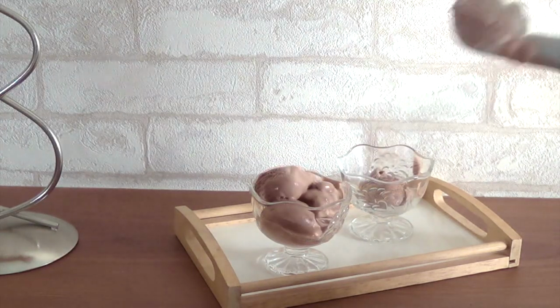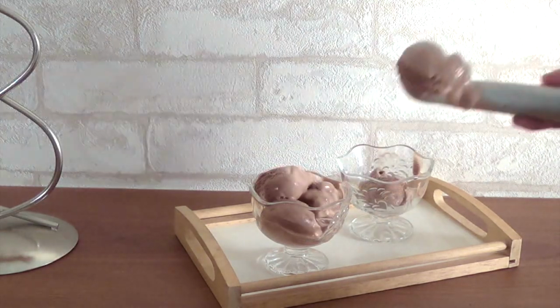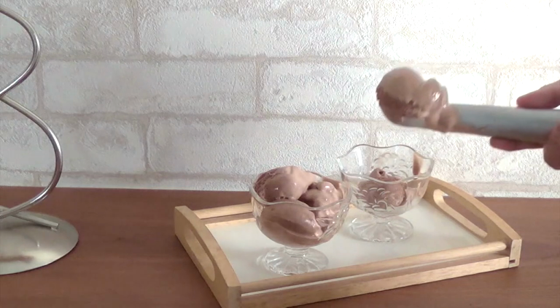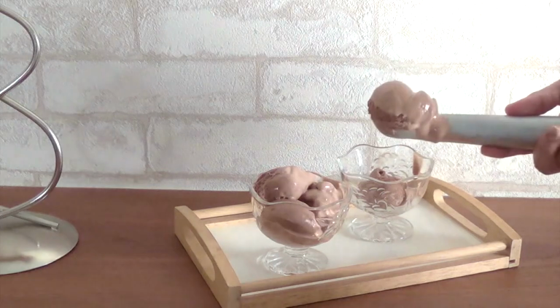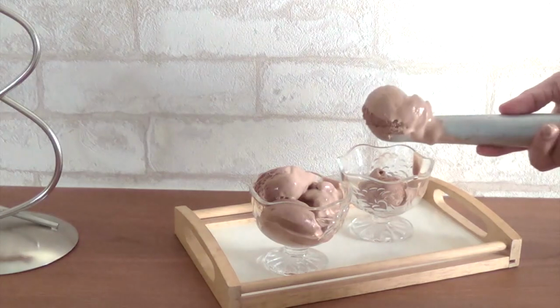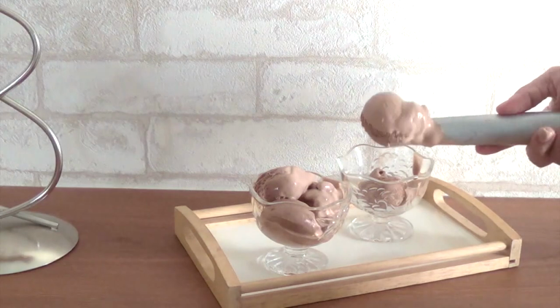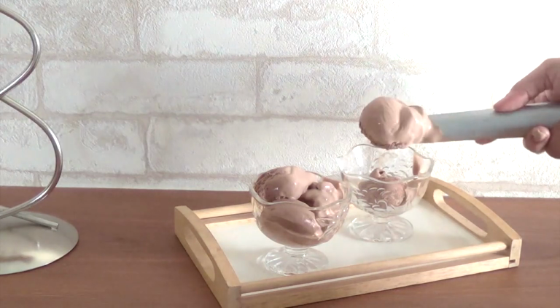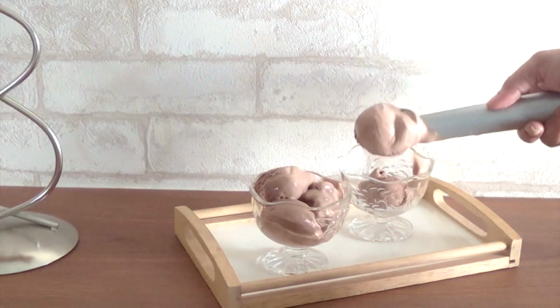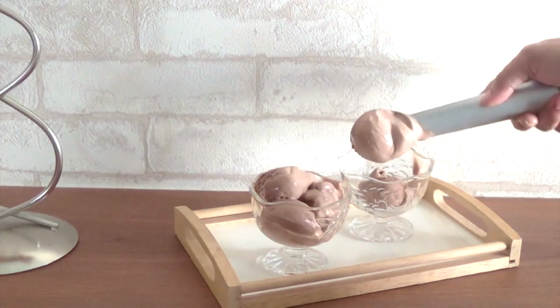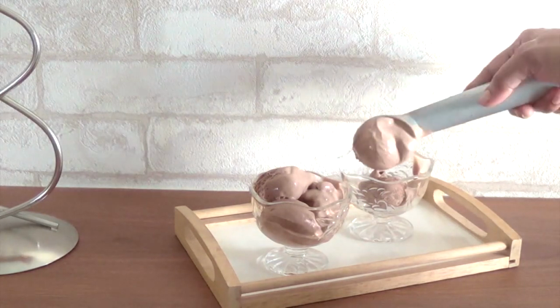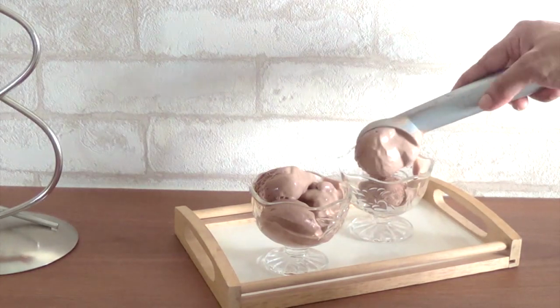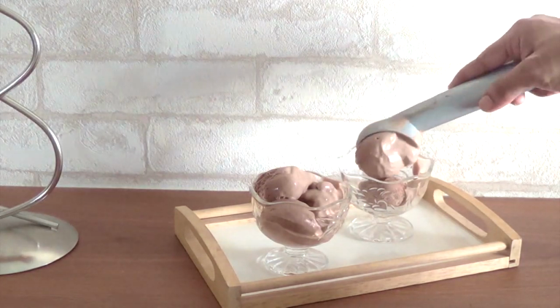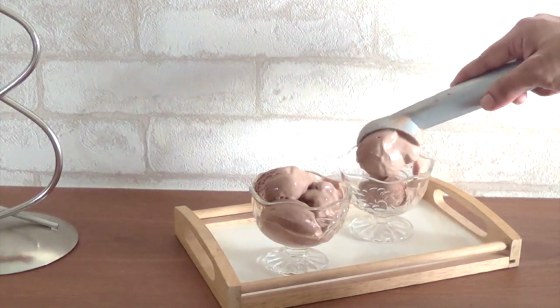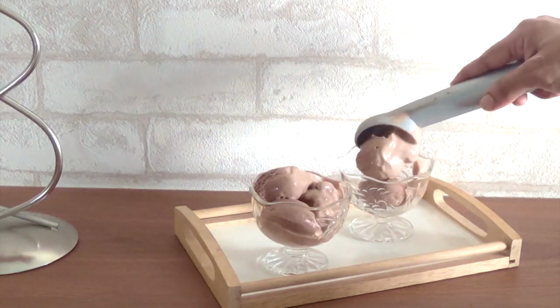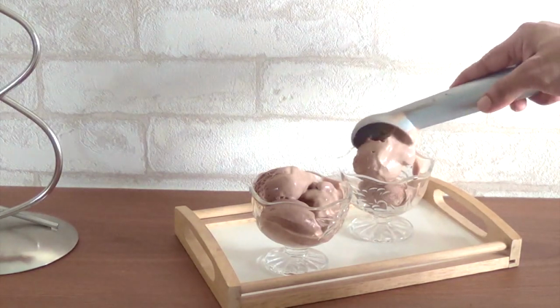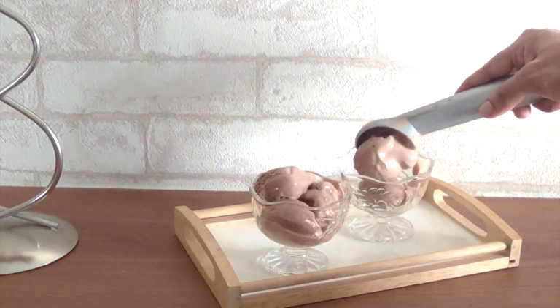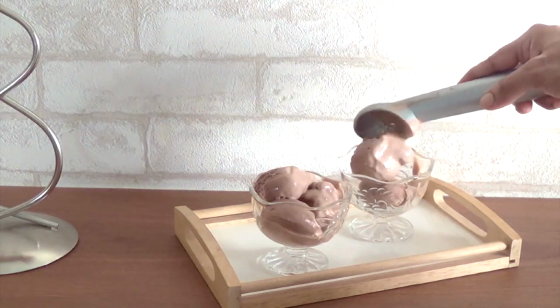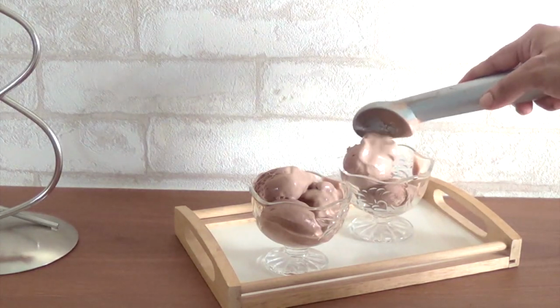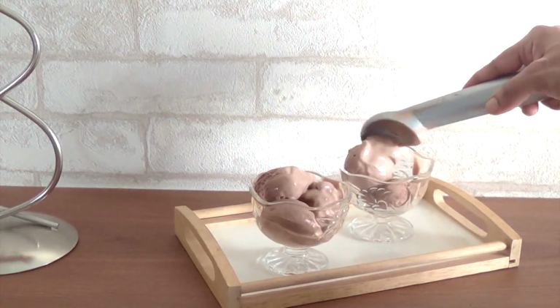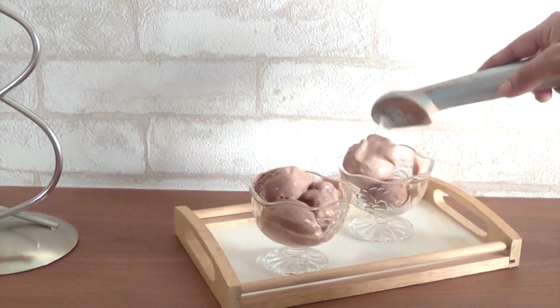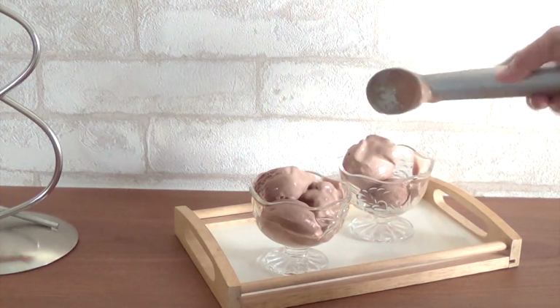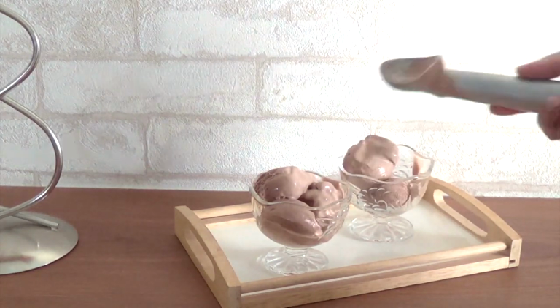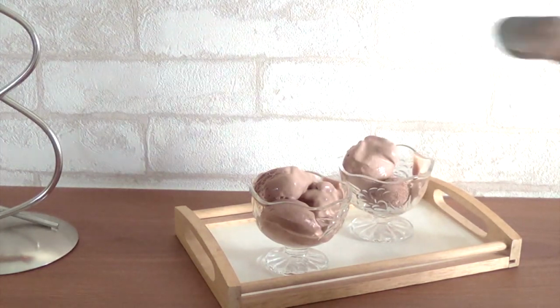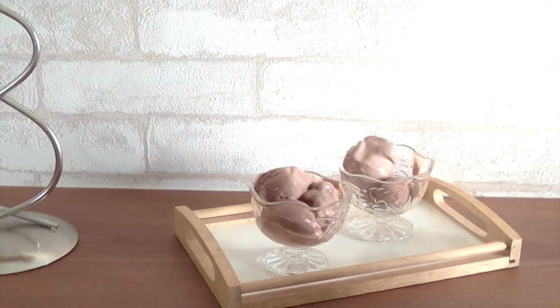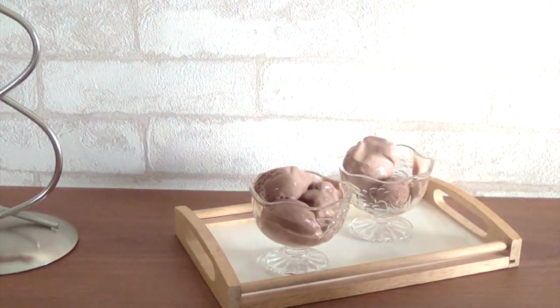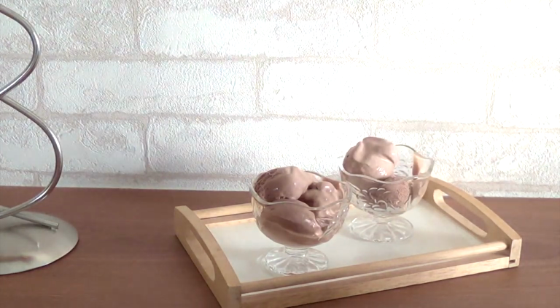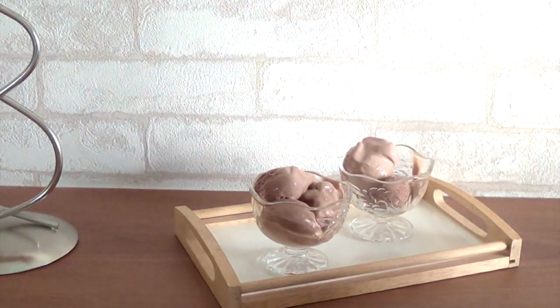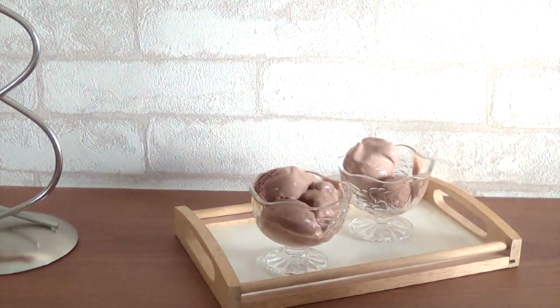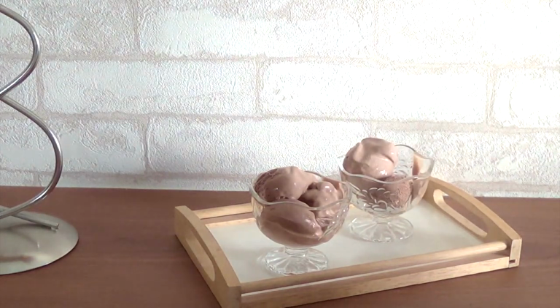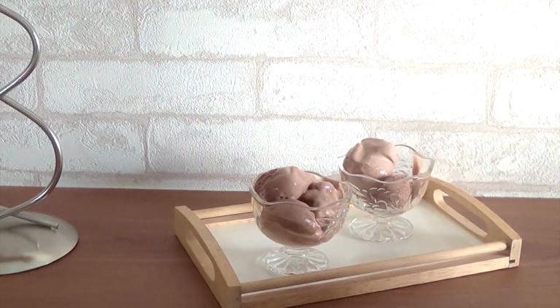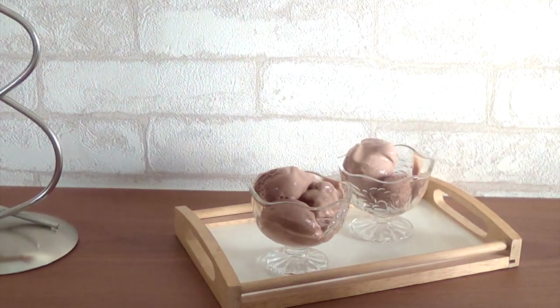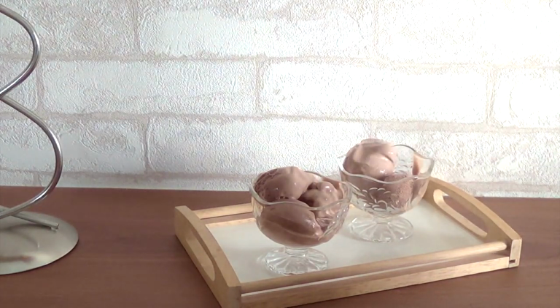Yes, there is ice cream! Nutella is also good — there is also a treat.